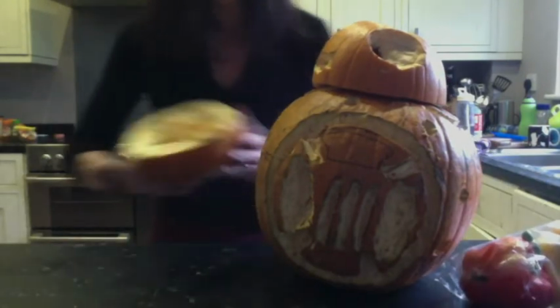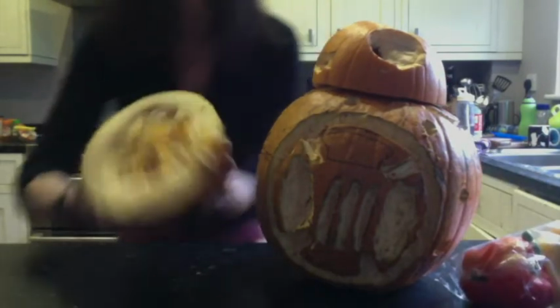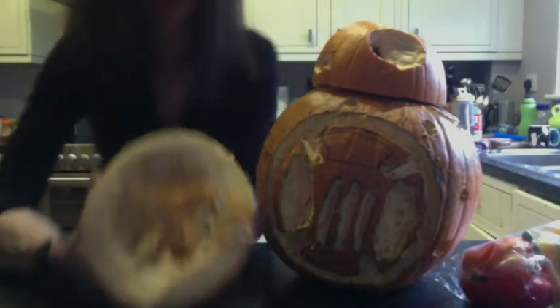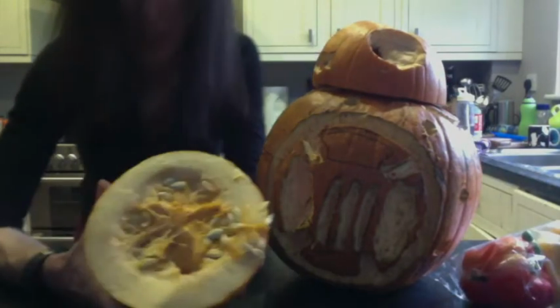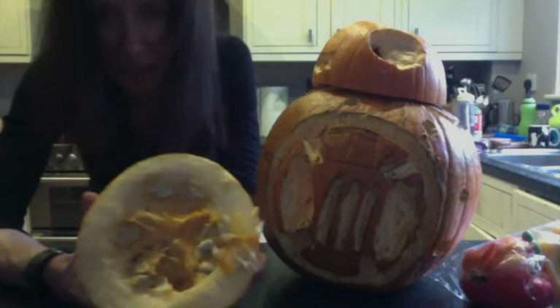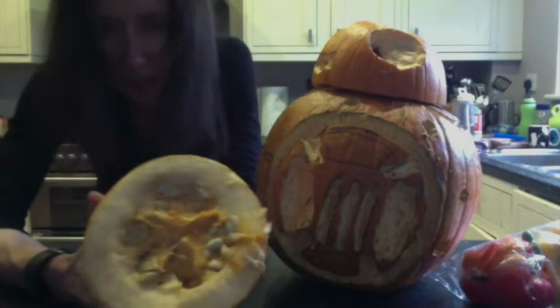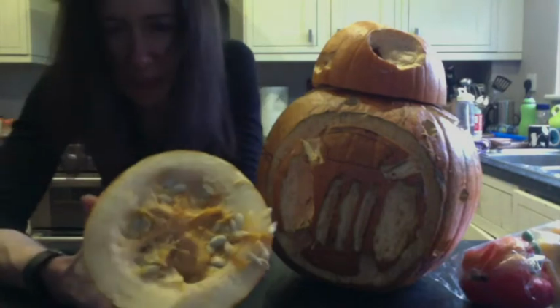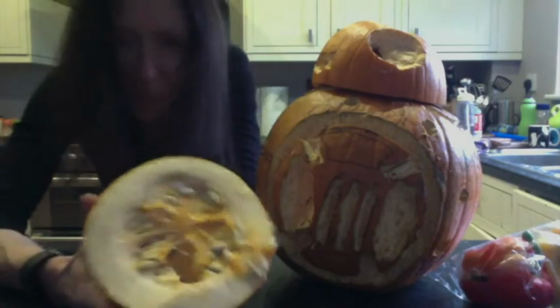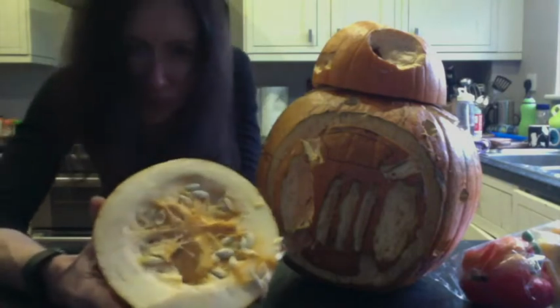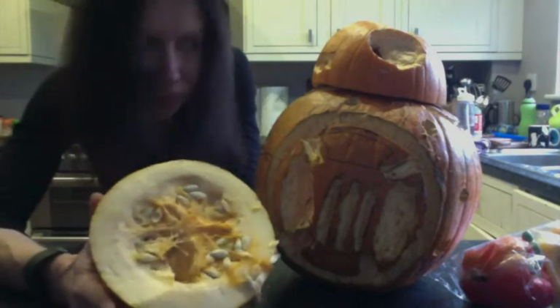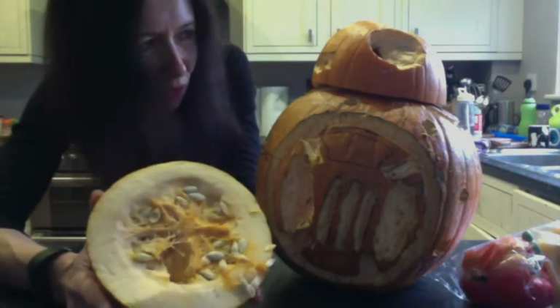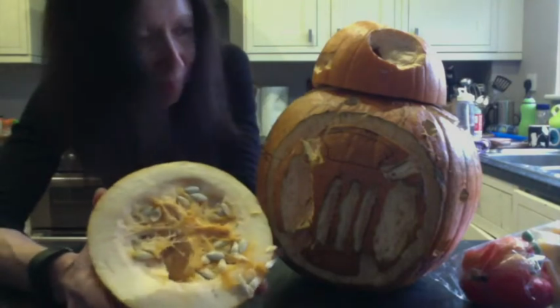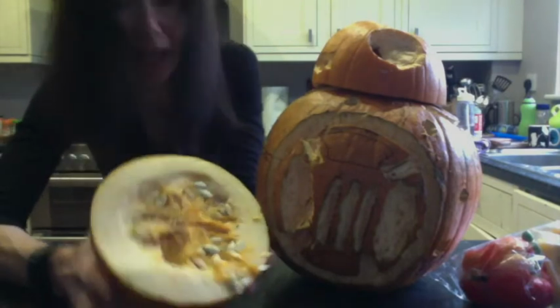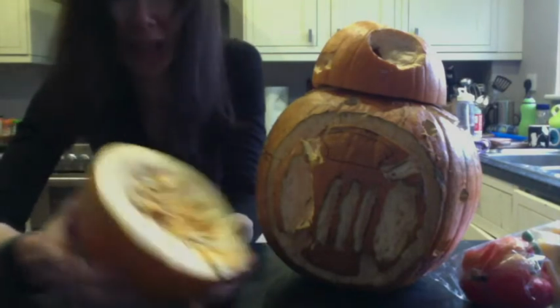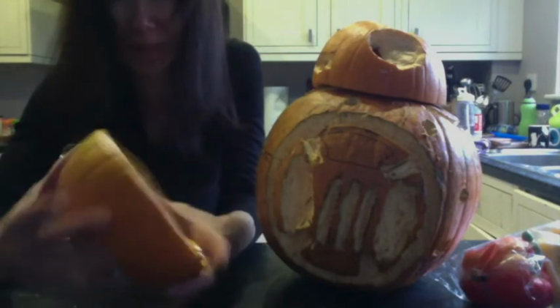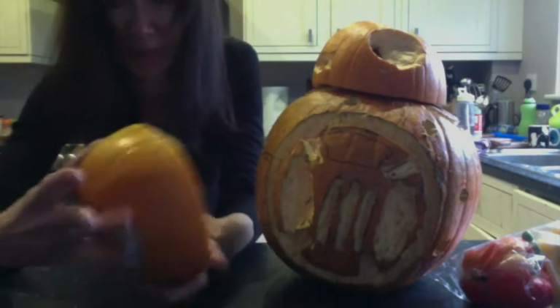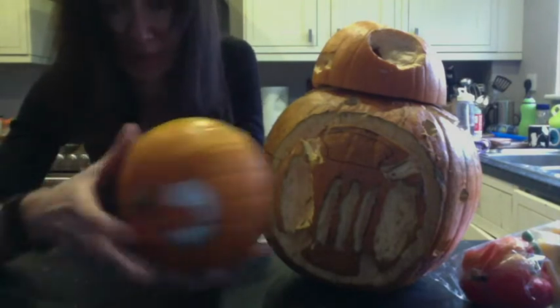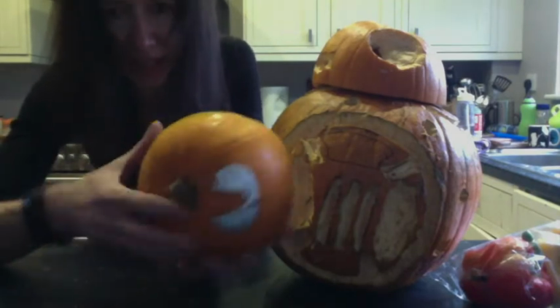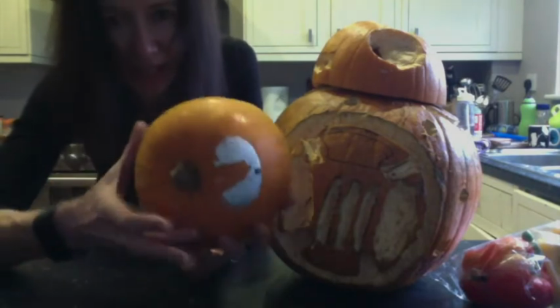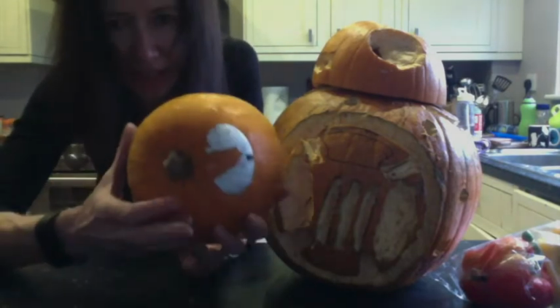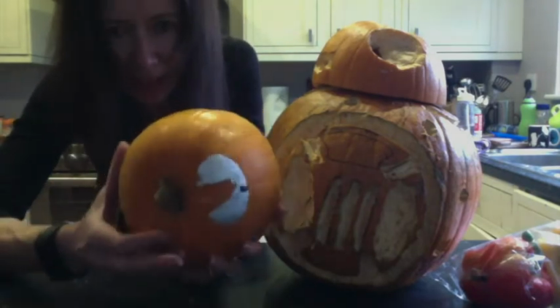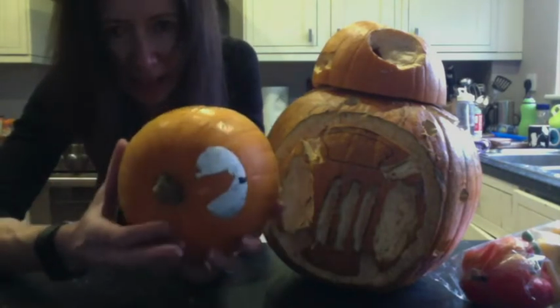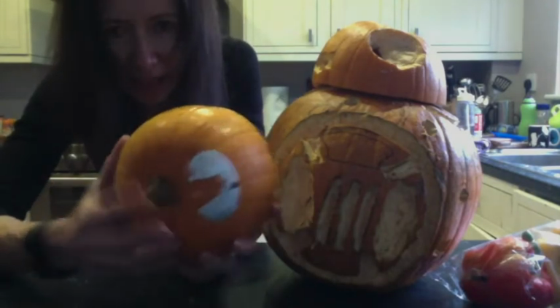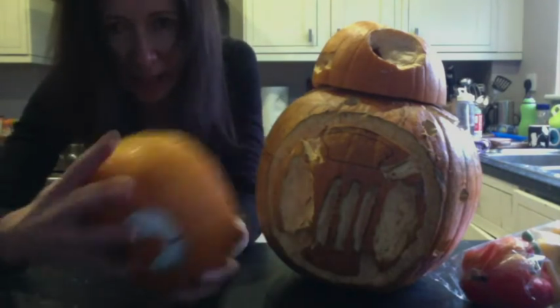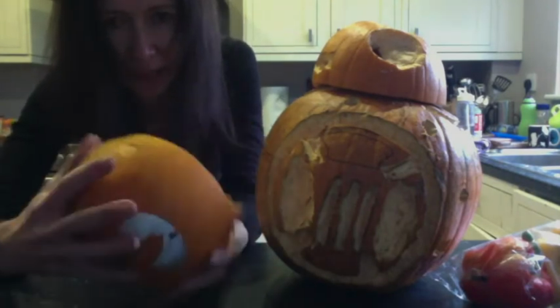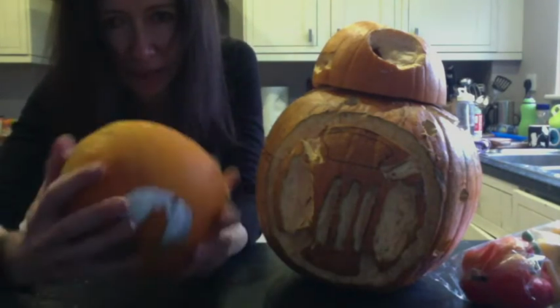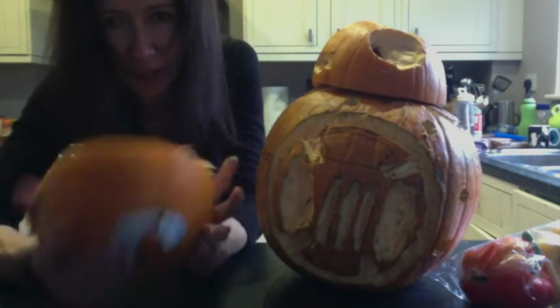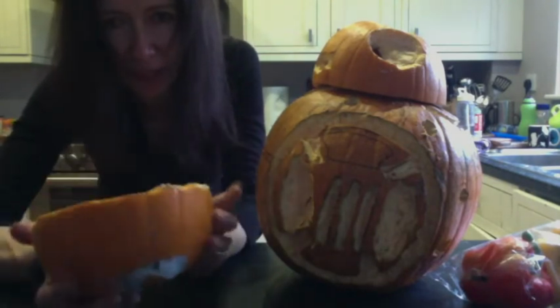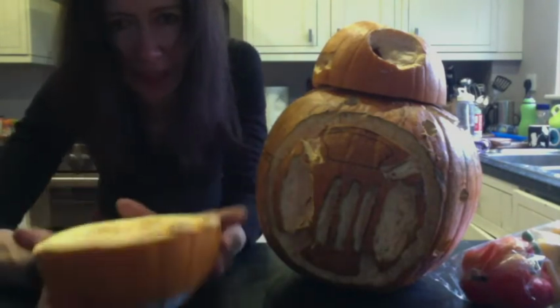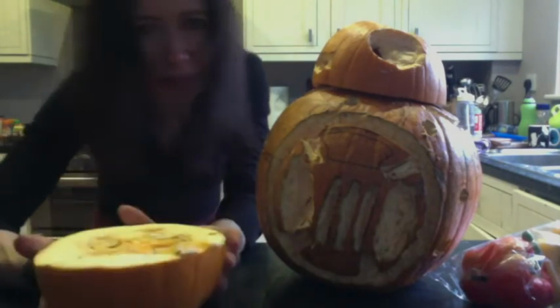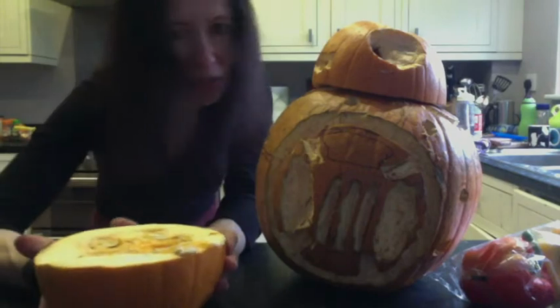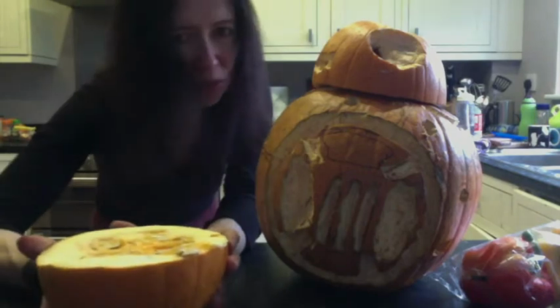This is the half that didn't make it onto BB-8, and this is the bit I've been keeping in the fridge — I'm going to use this for the soup.